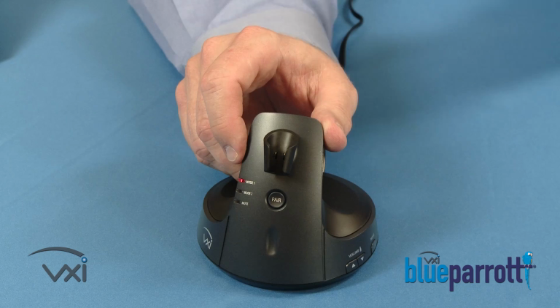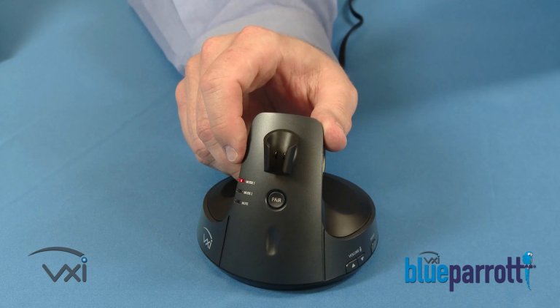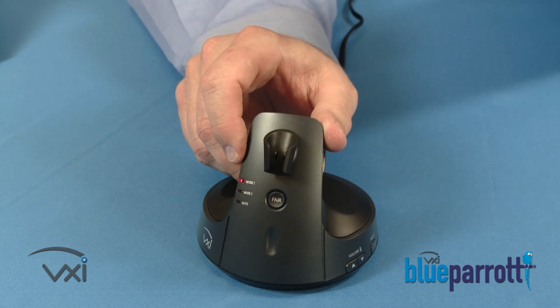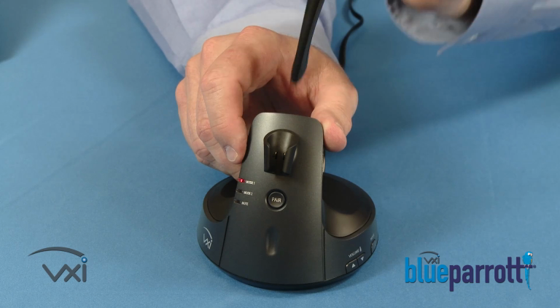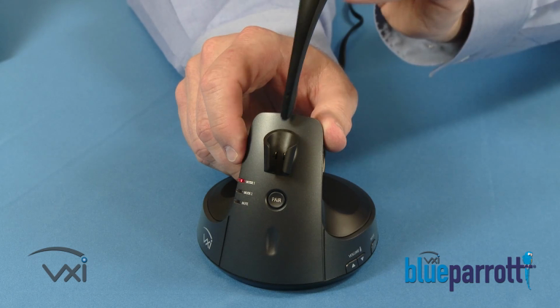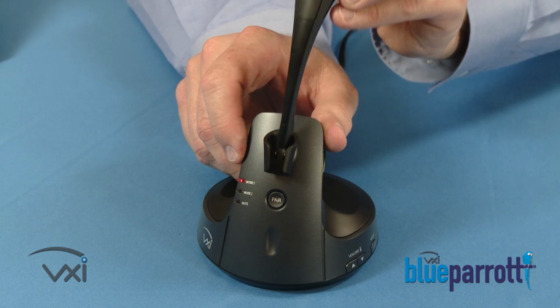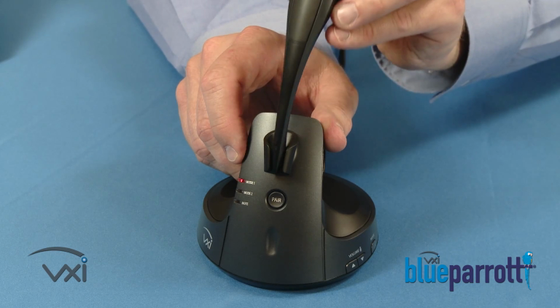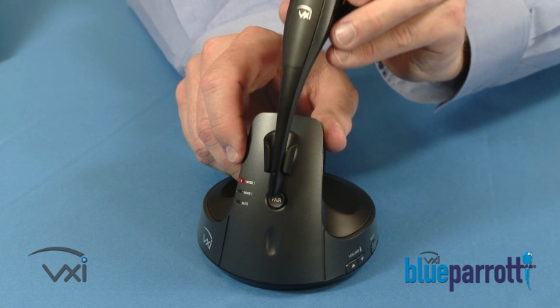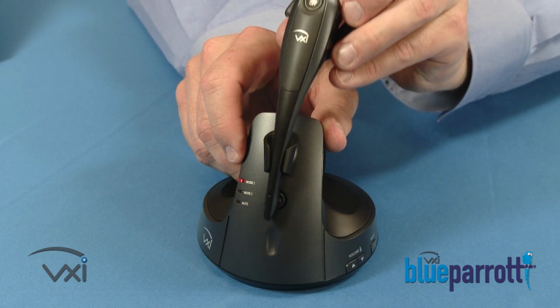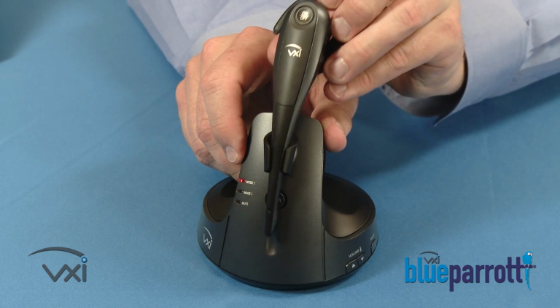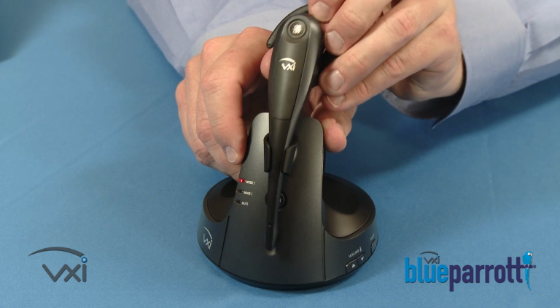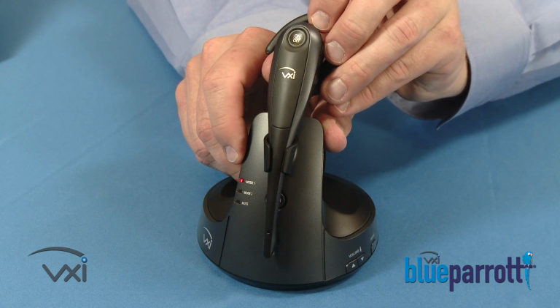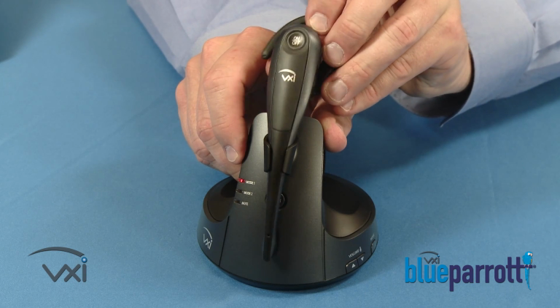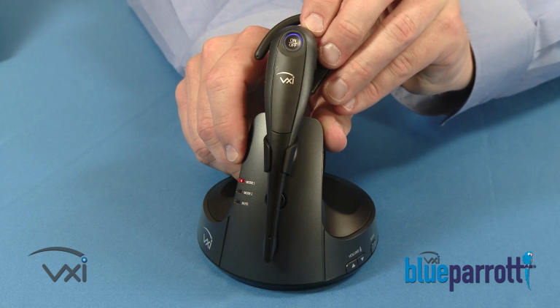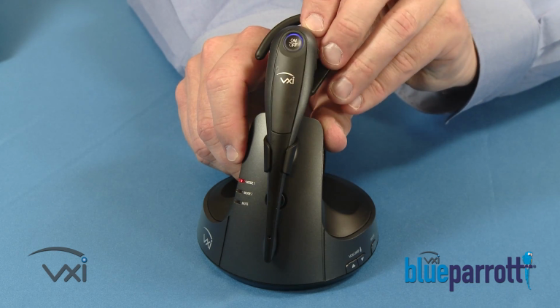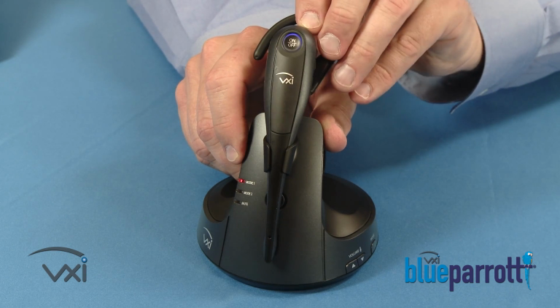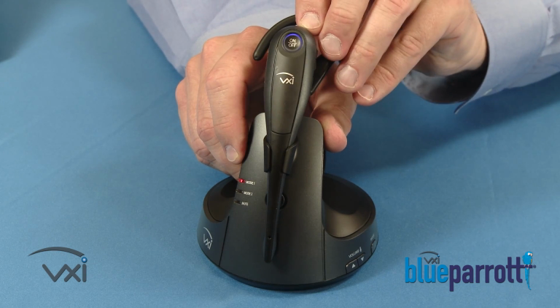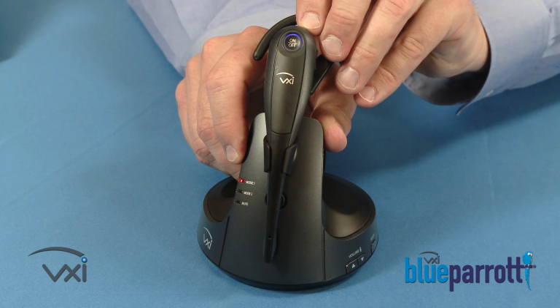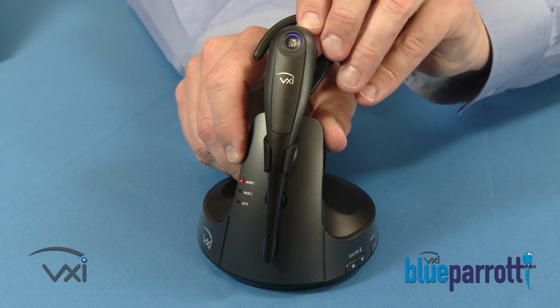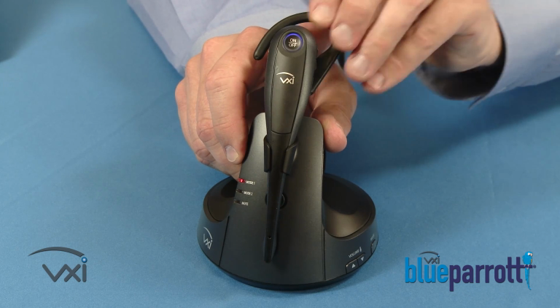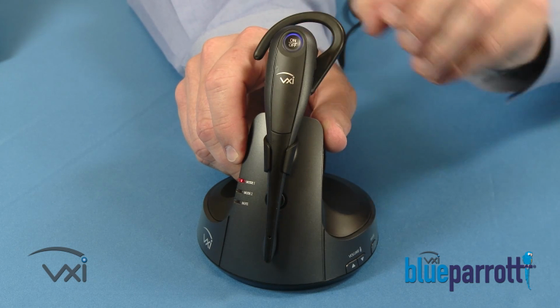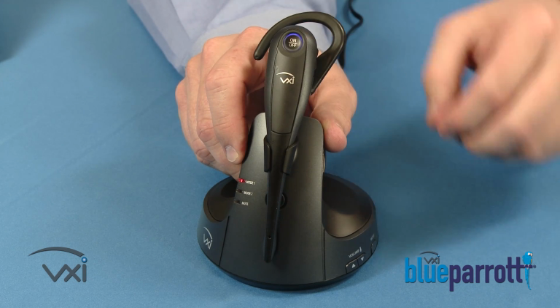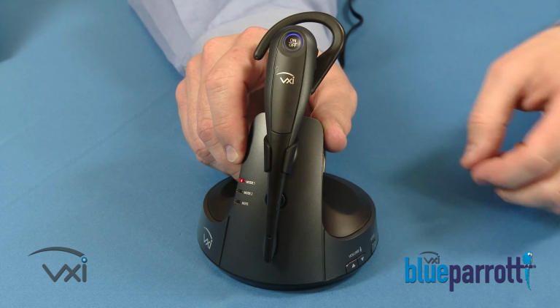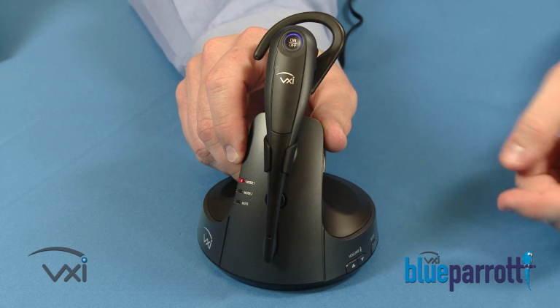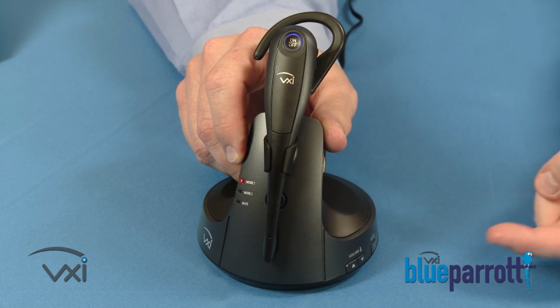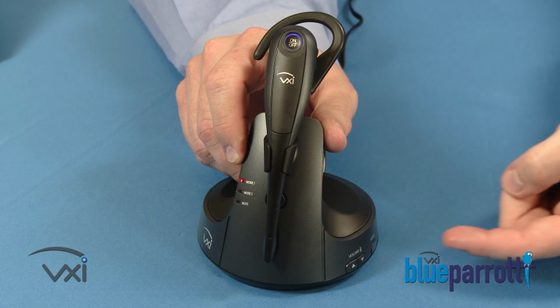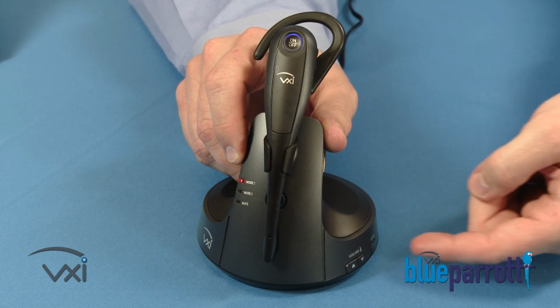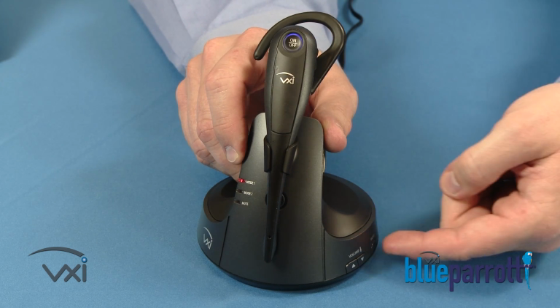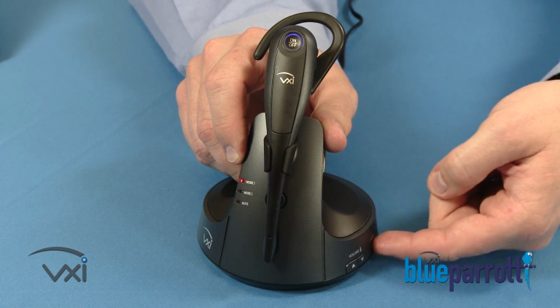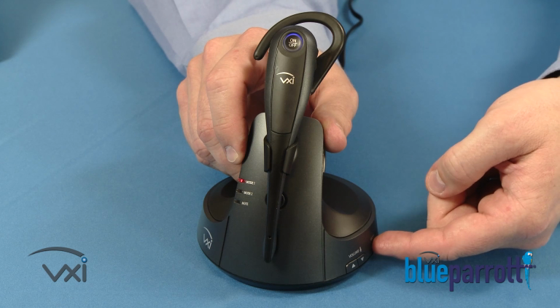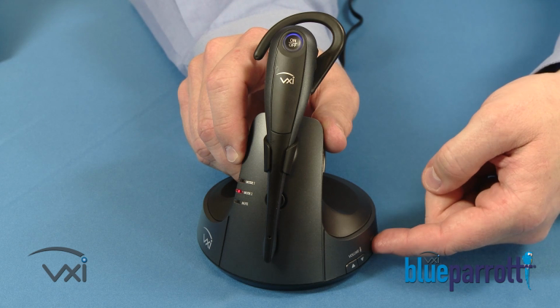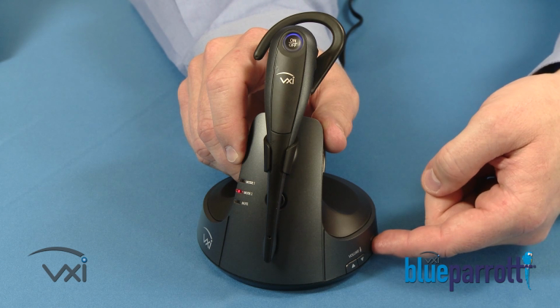Put your headset on the base station and press MODE until MODE 2 lights up.